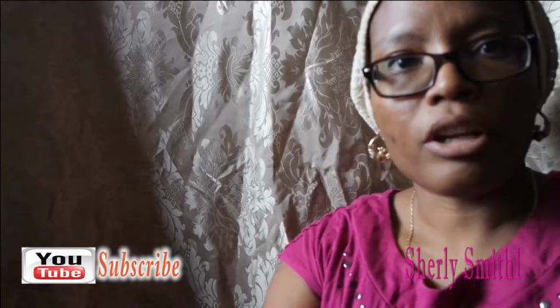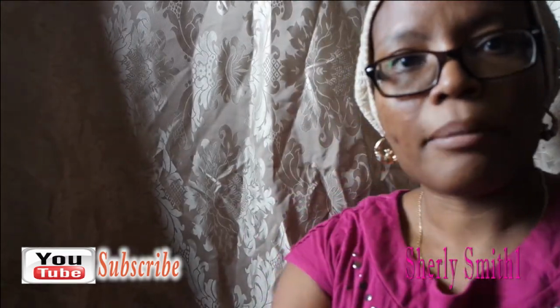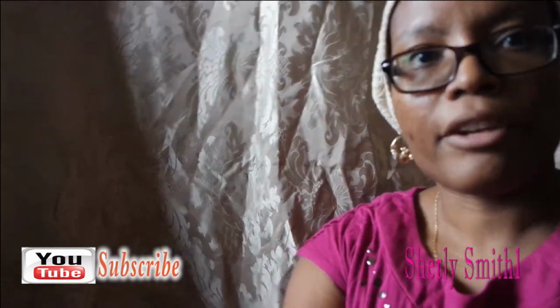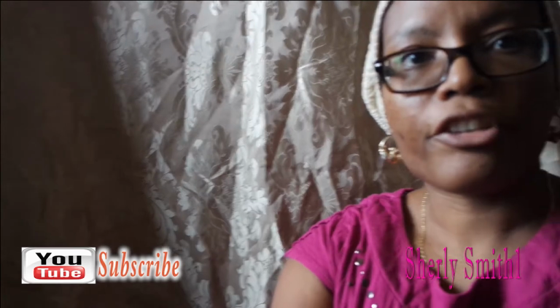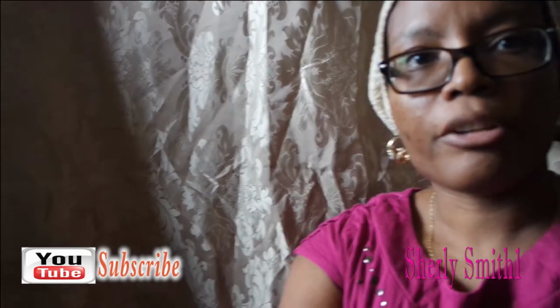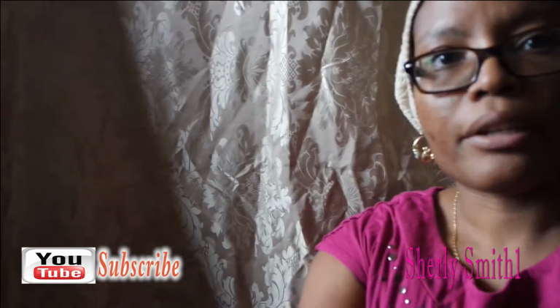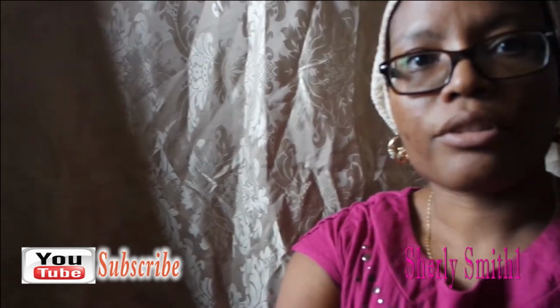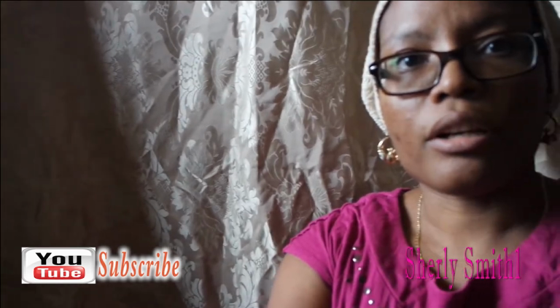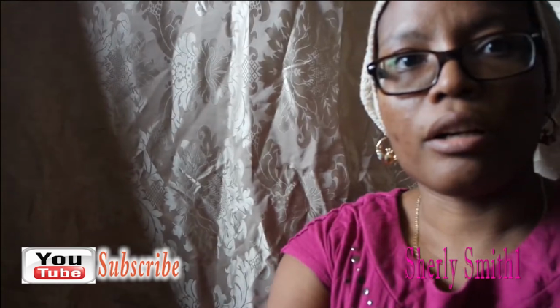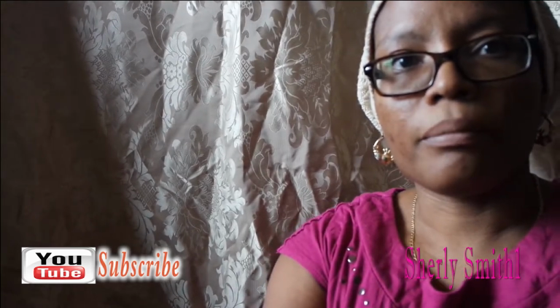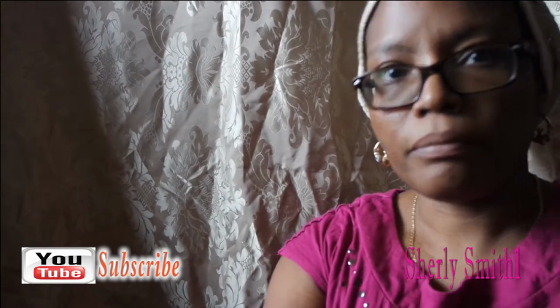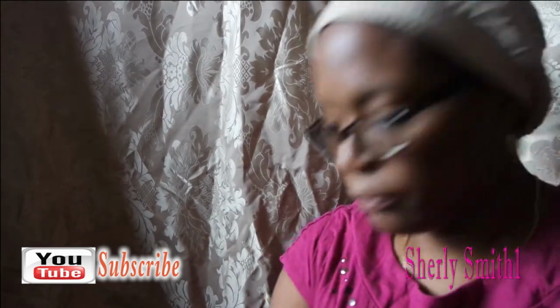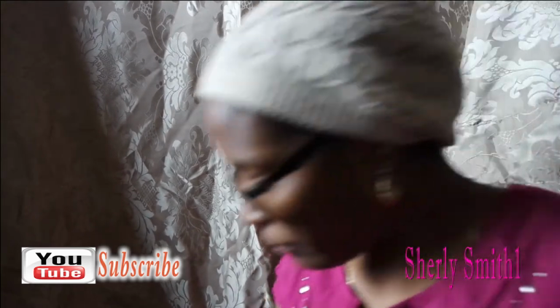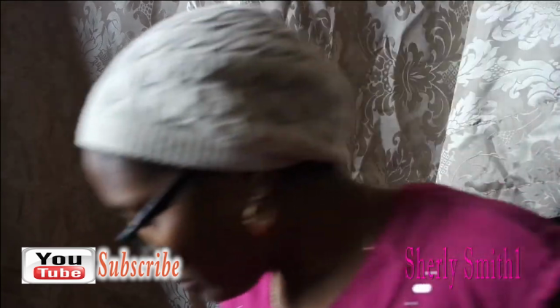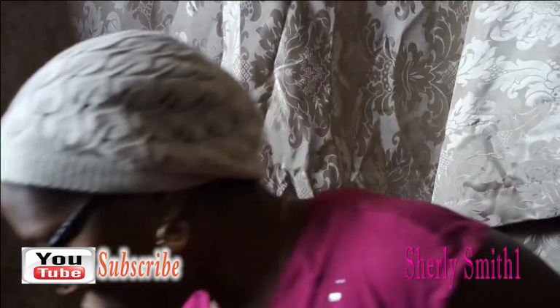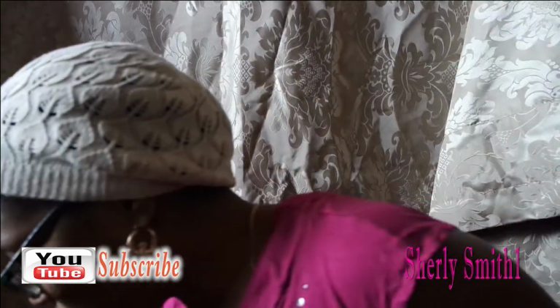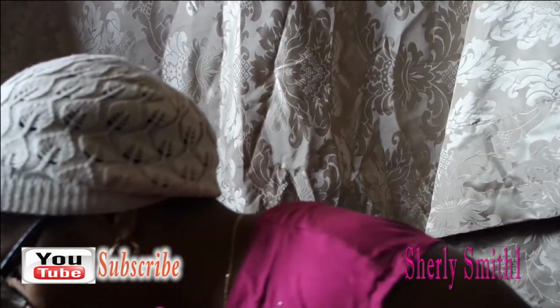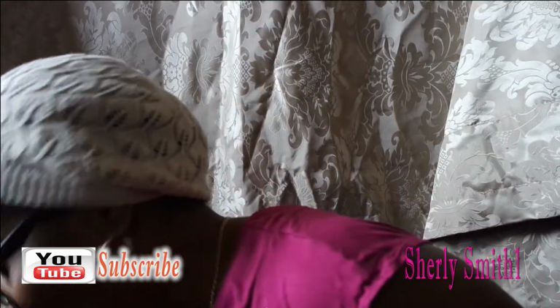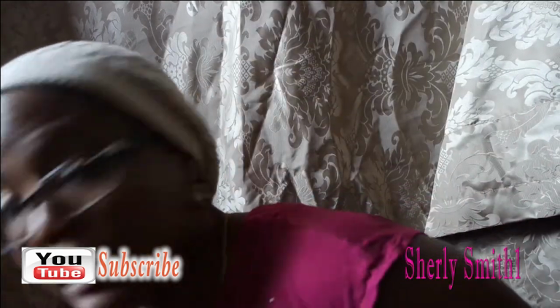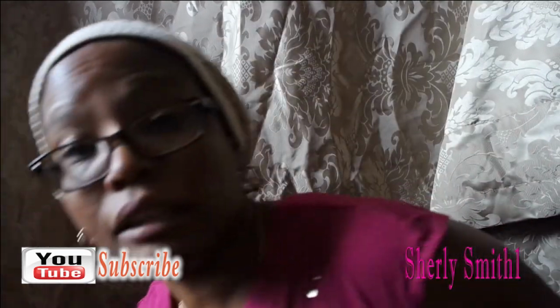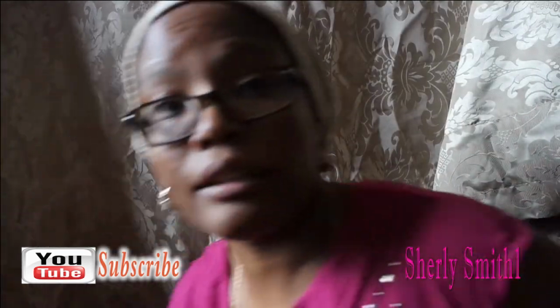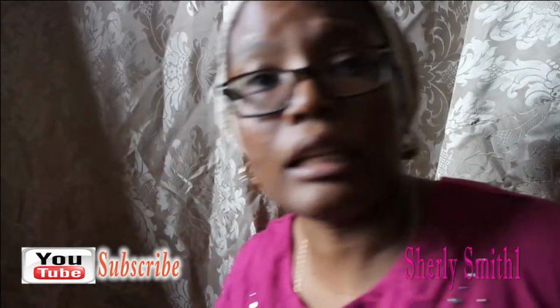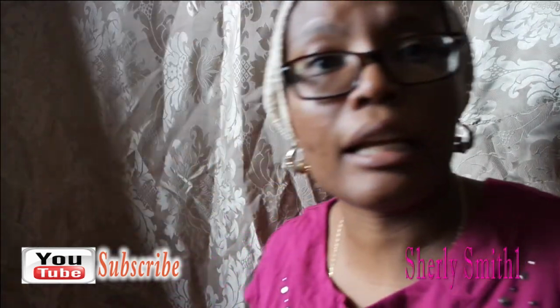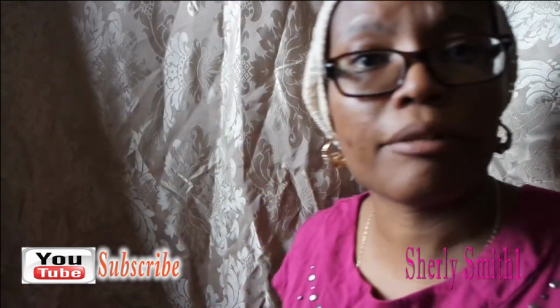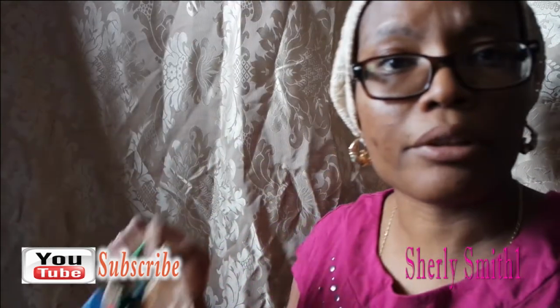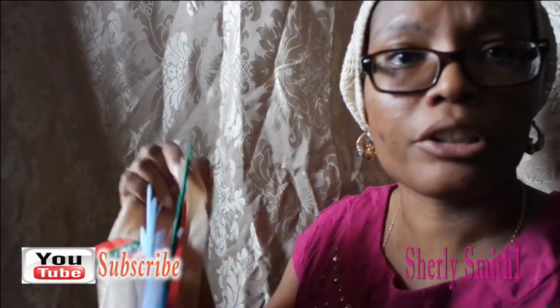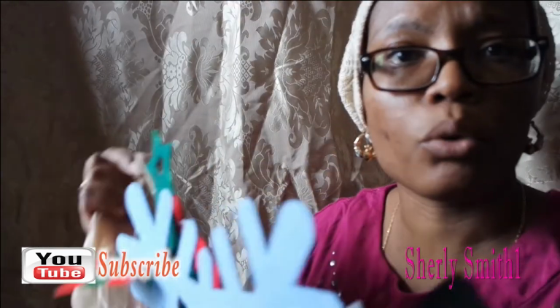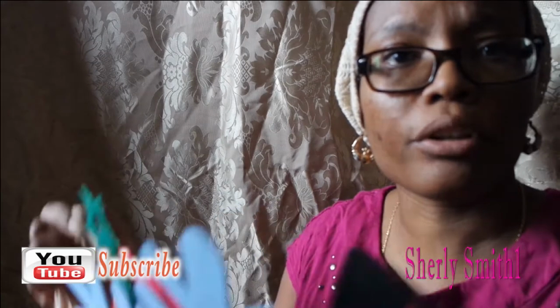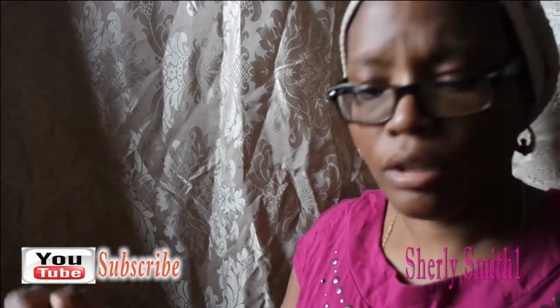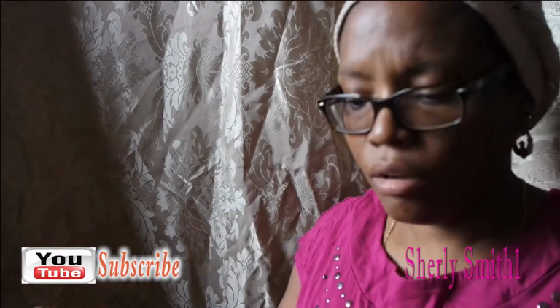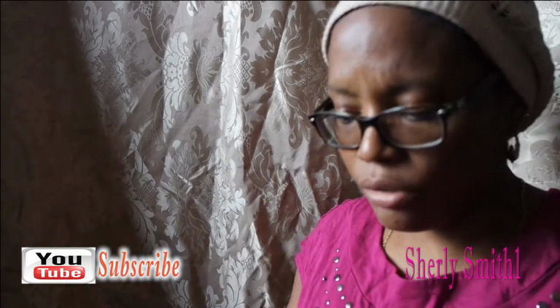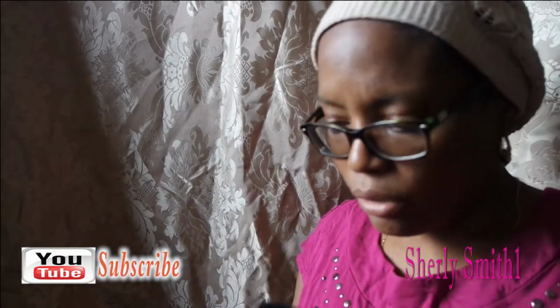It's kind of dark a little bit here in the room, so I'm going to try my very best to present everything to you. Nothing is in any particular order.